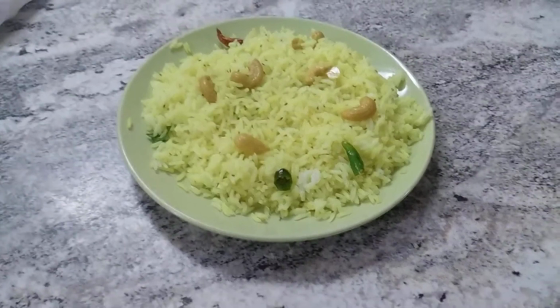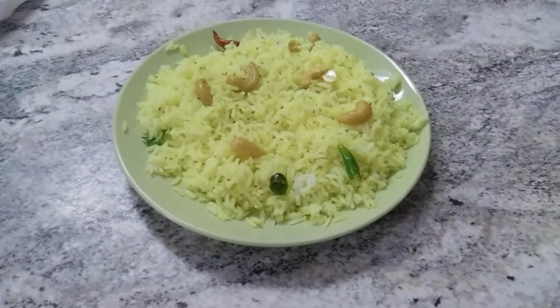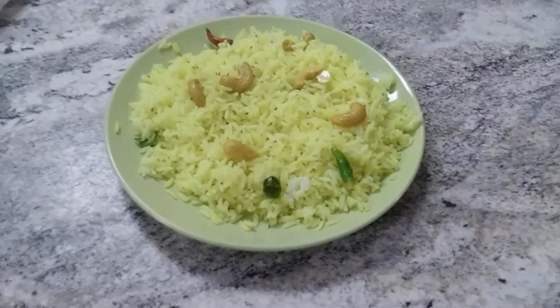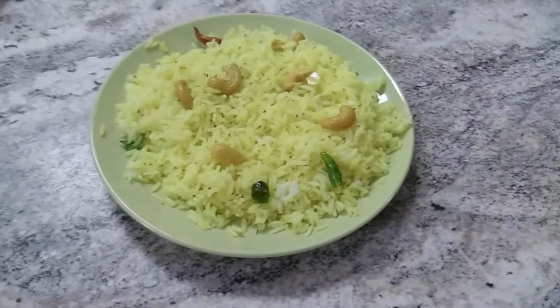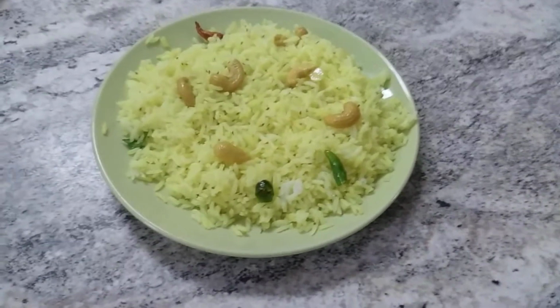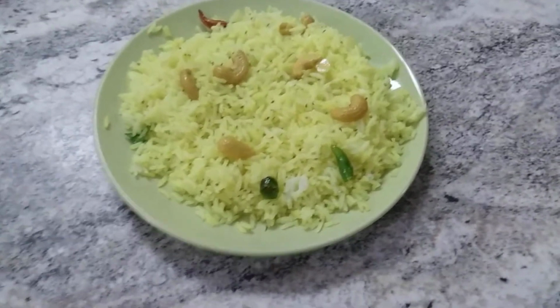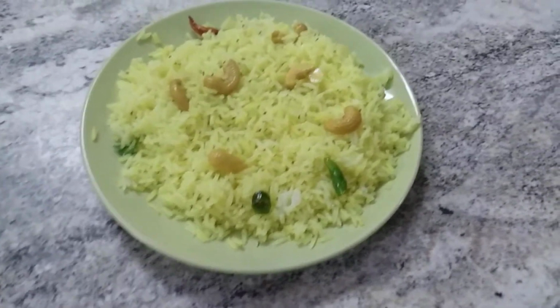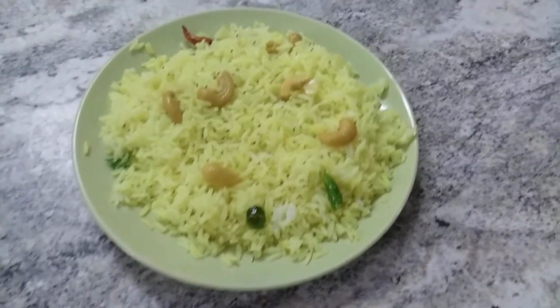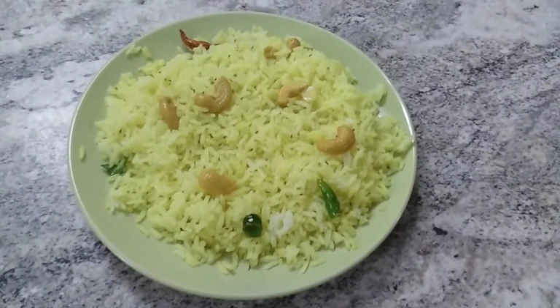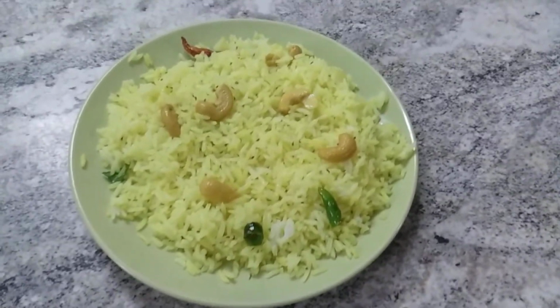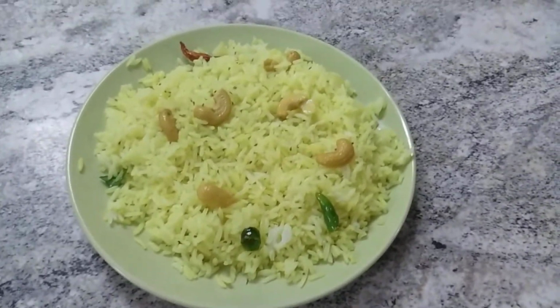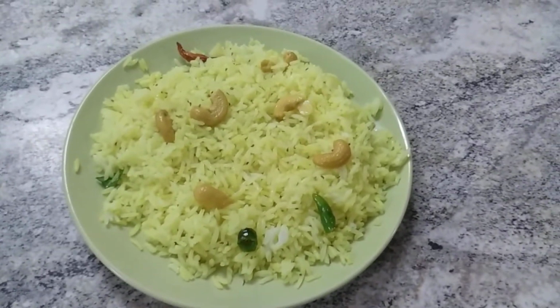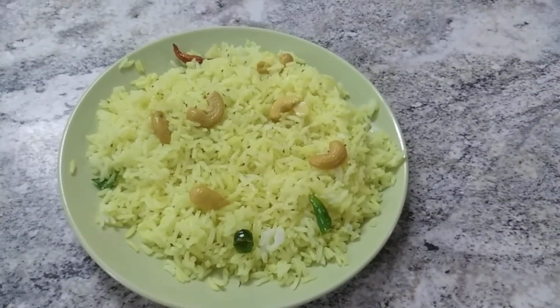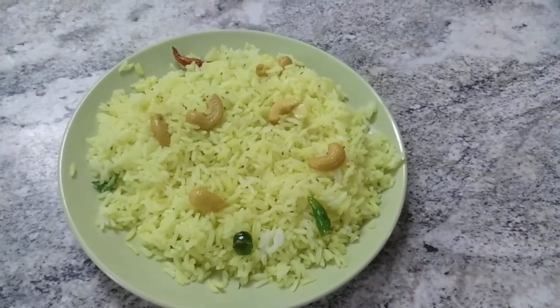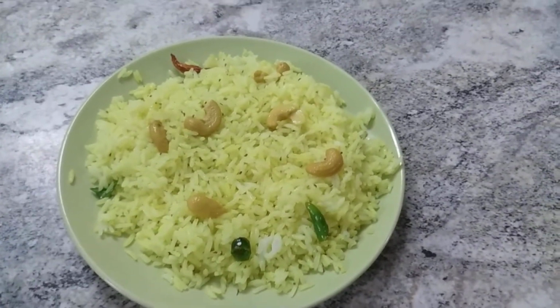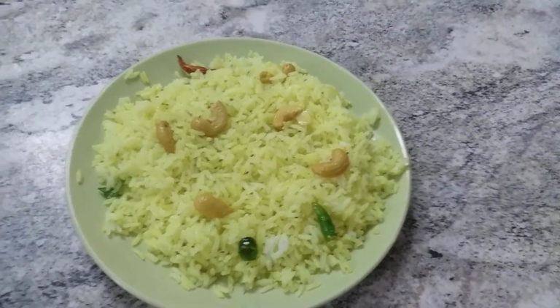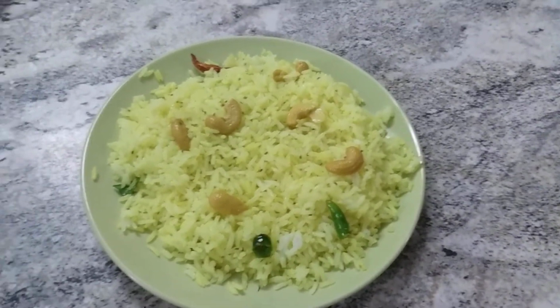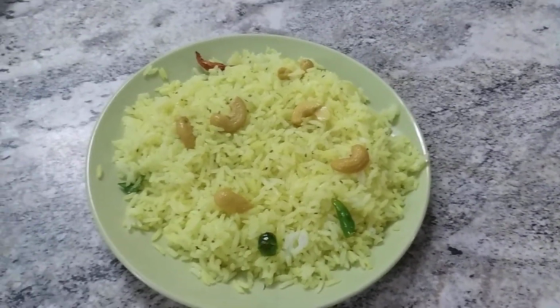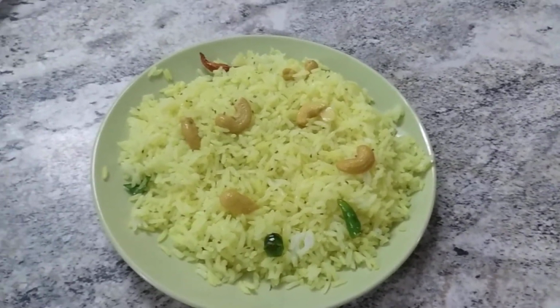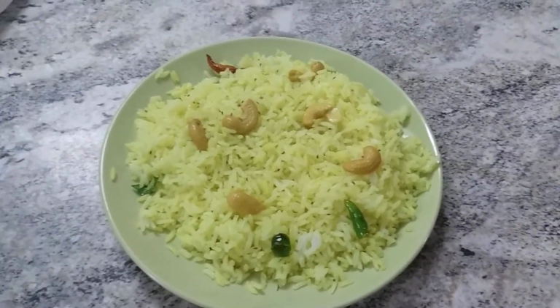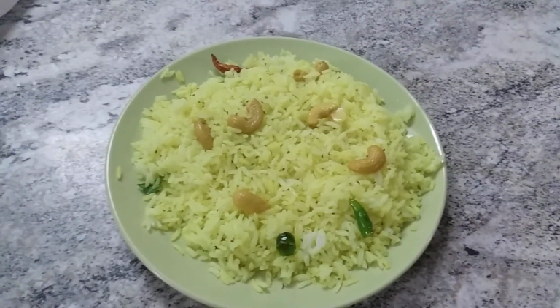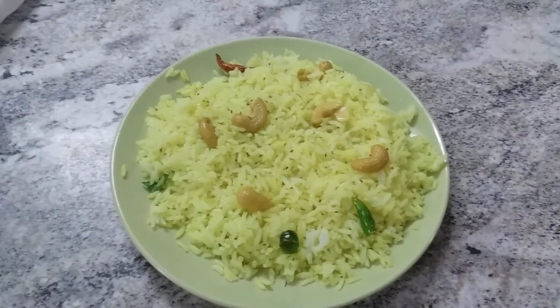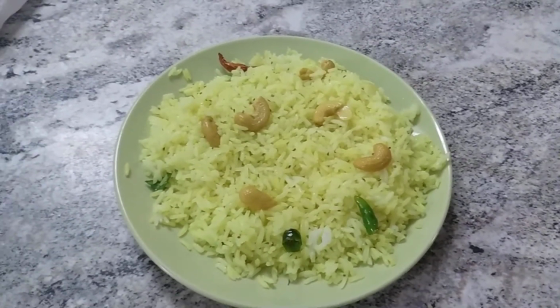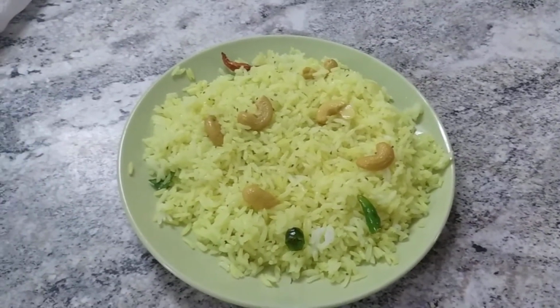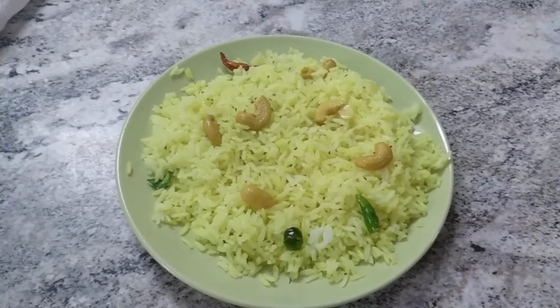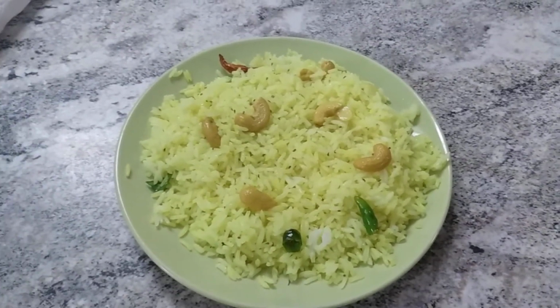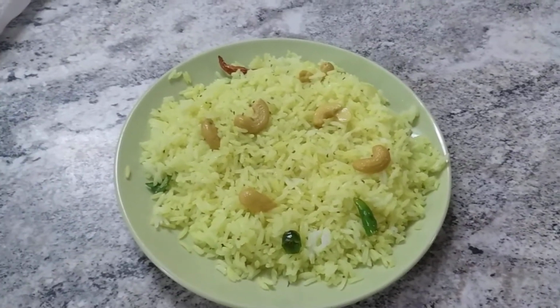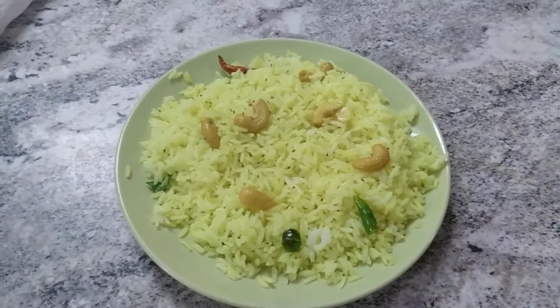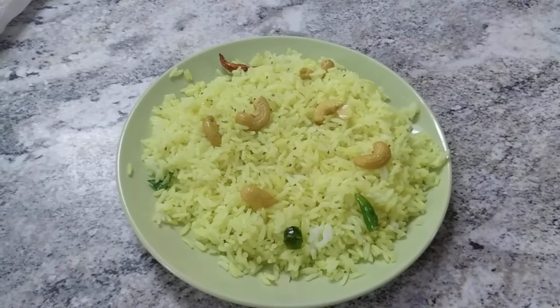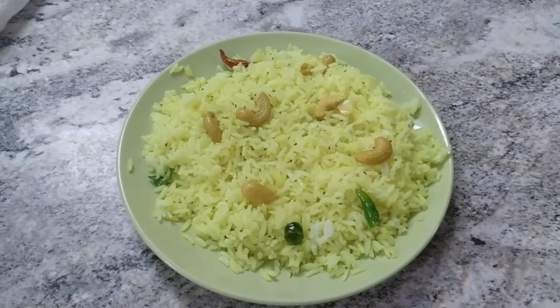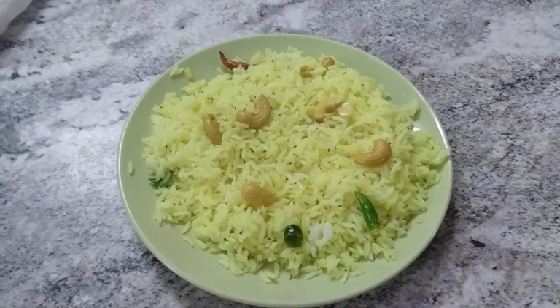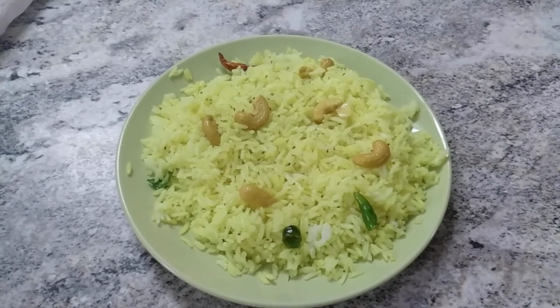Welcome to Suryatakchan. Today I am going to show you how to make Ajwain rice.